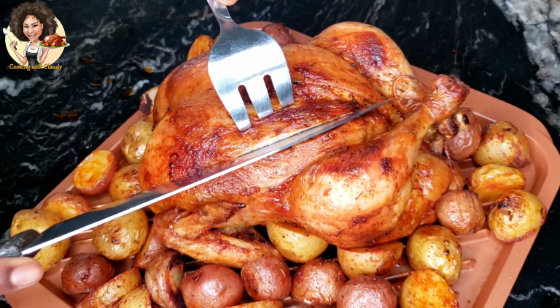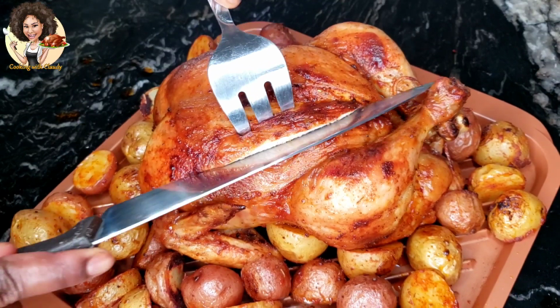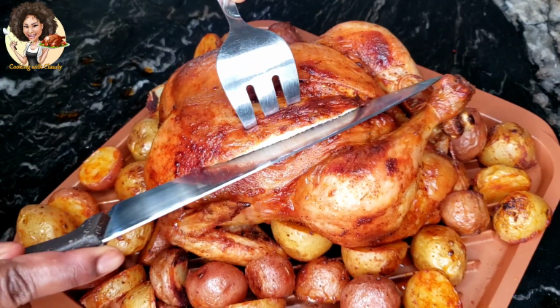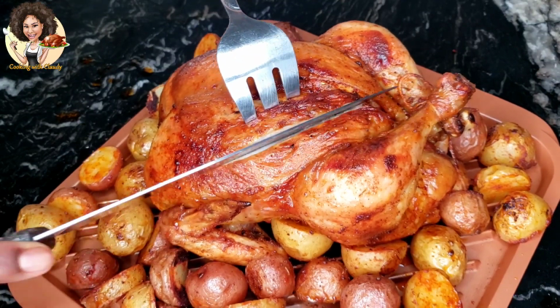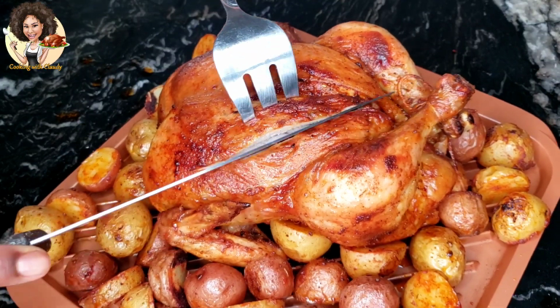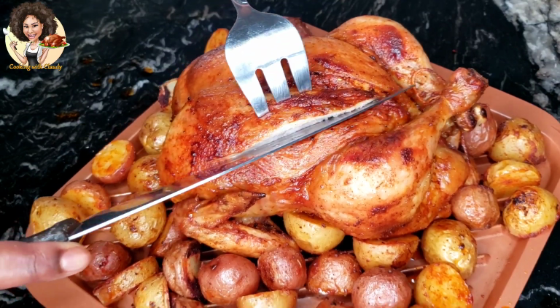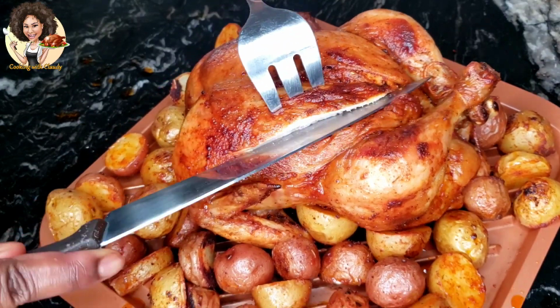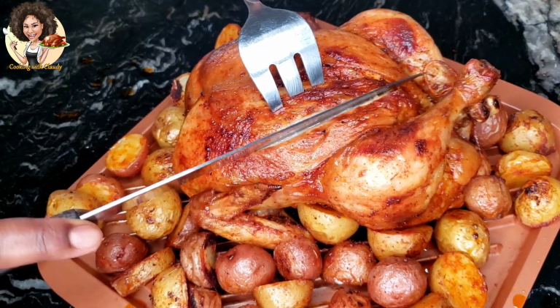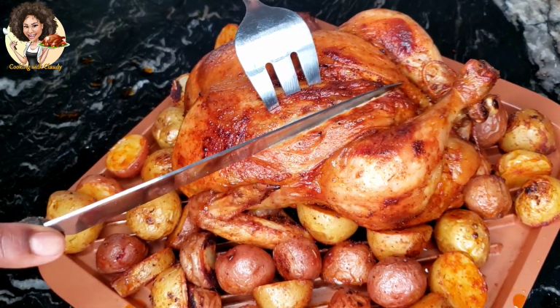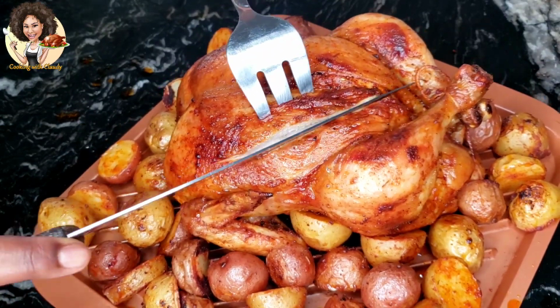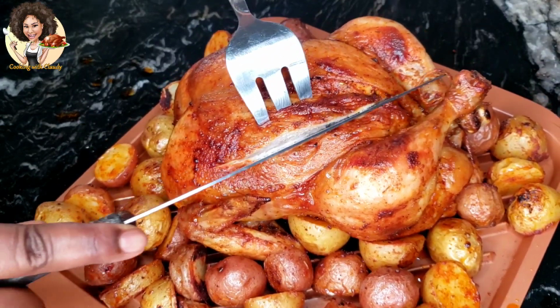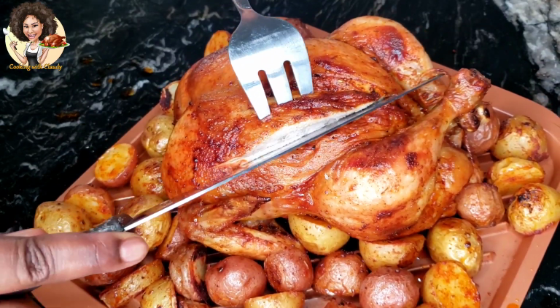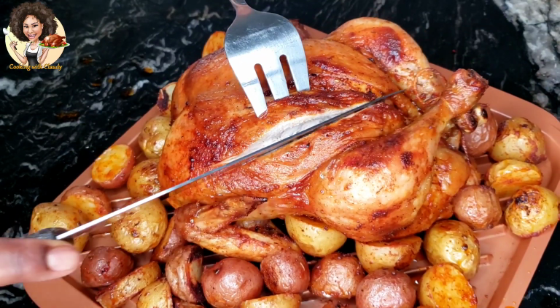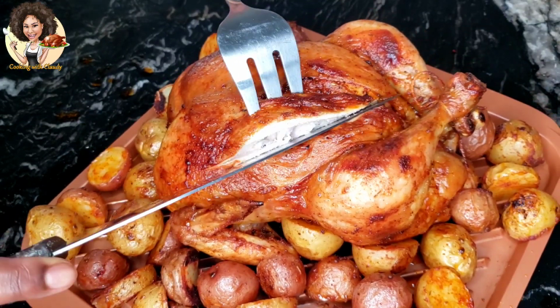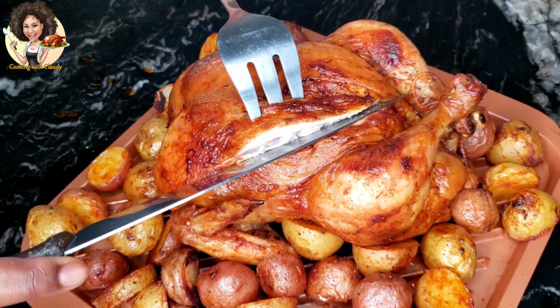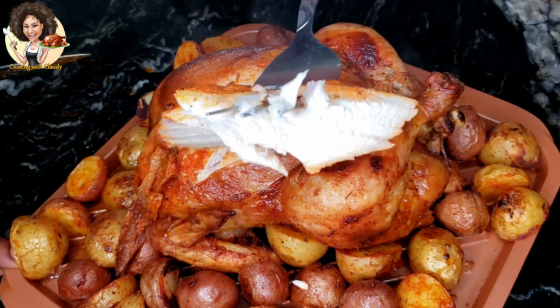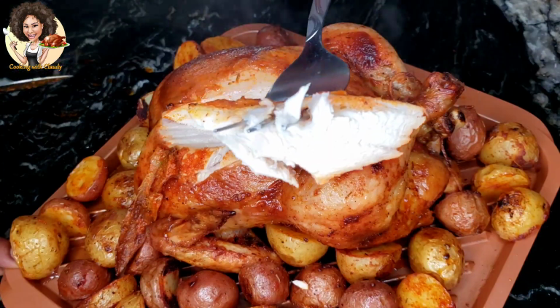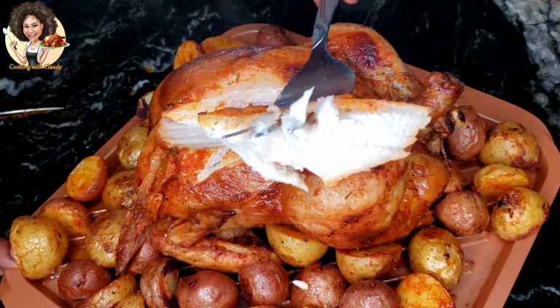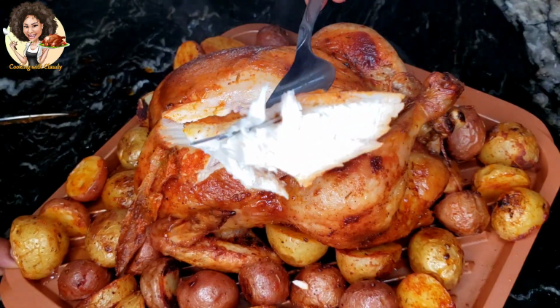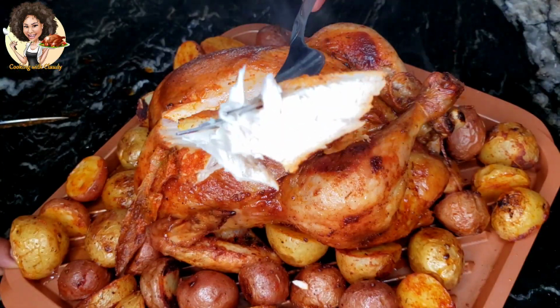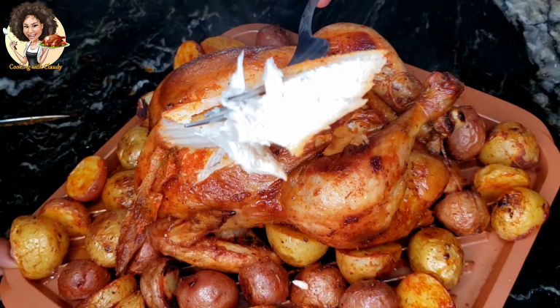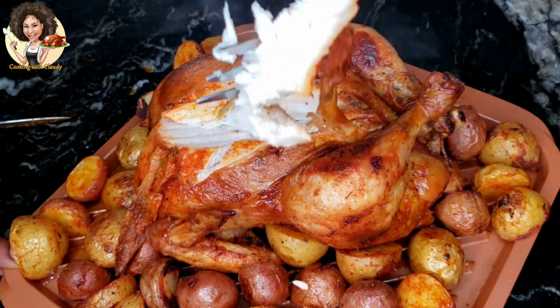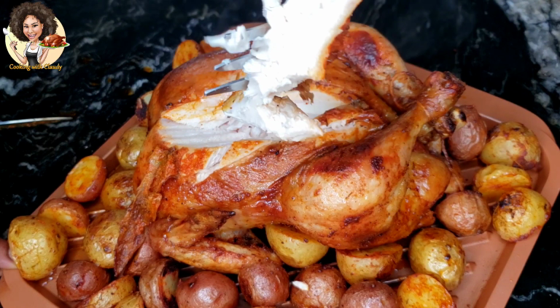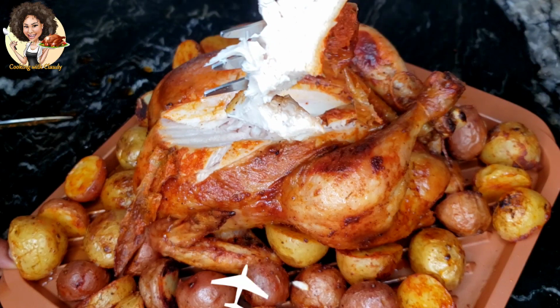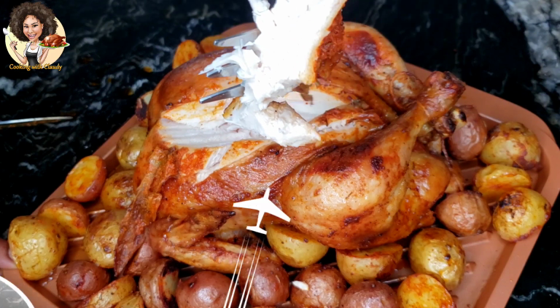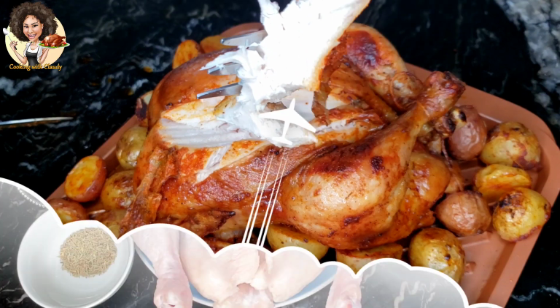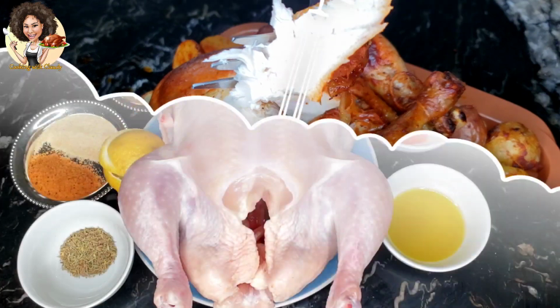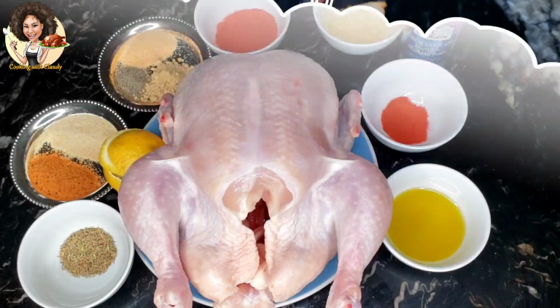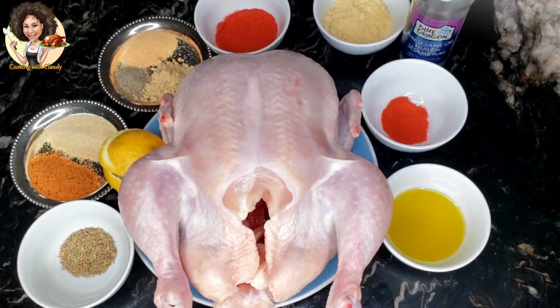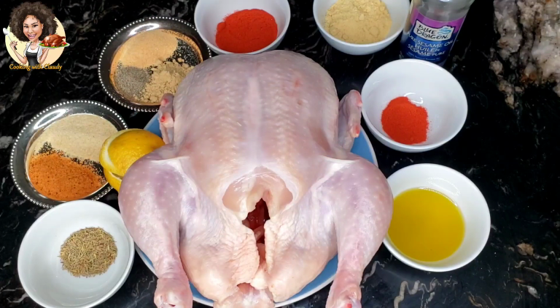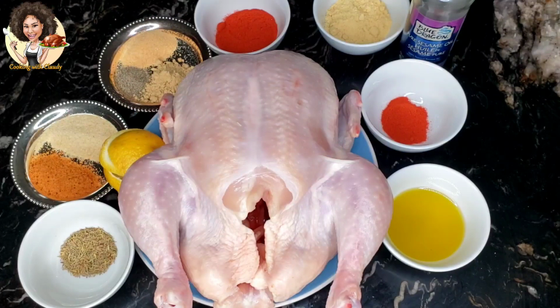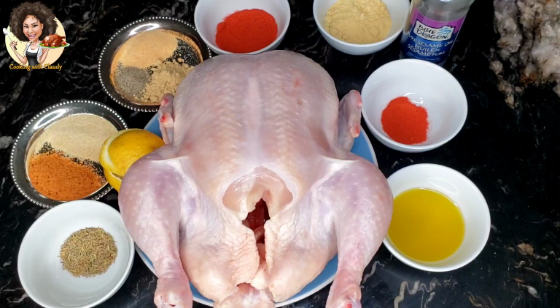Before we bounce into the recipe, please hit the subscribe button, like, share, and turn on the notification so you don't miss when I post any of my new videos.